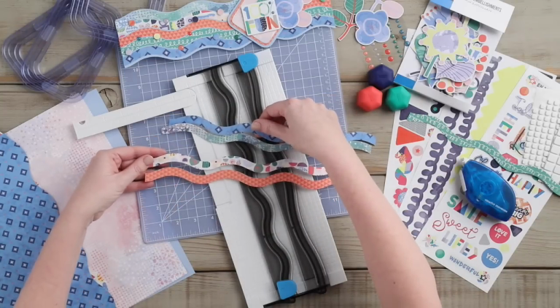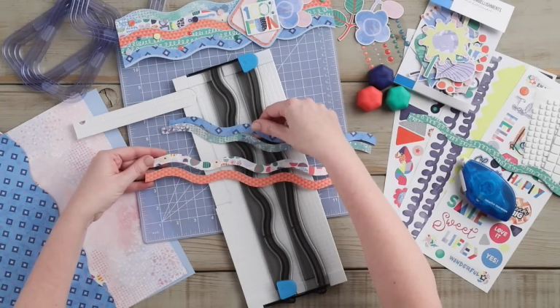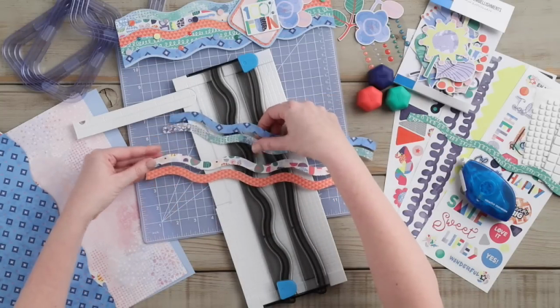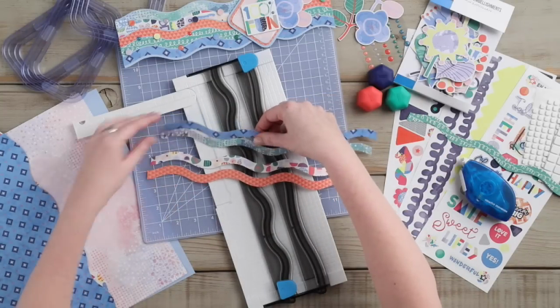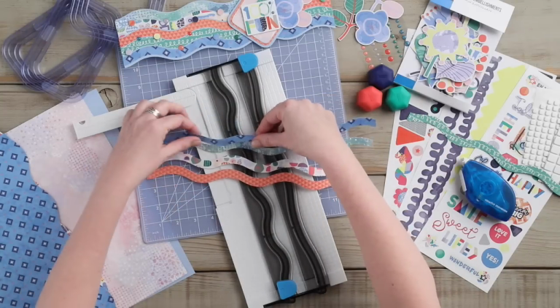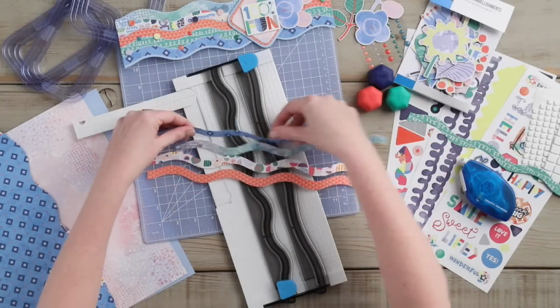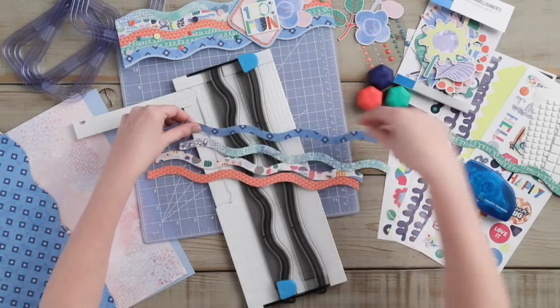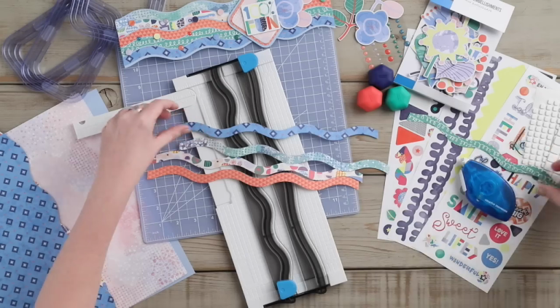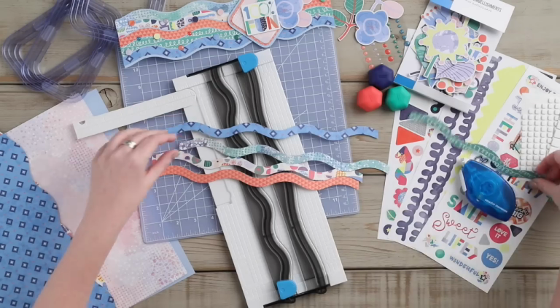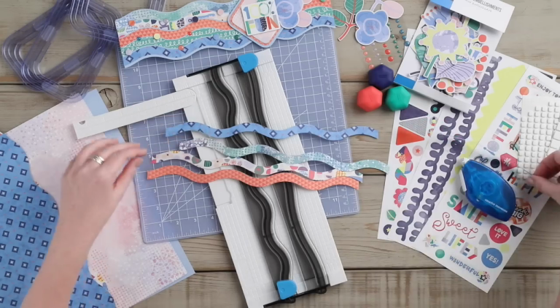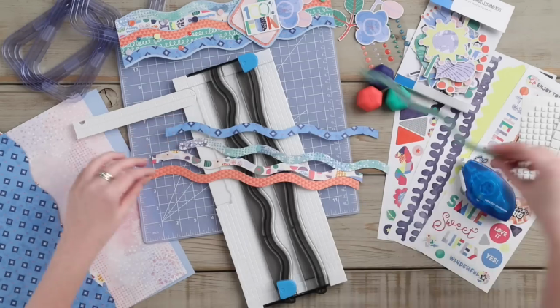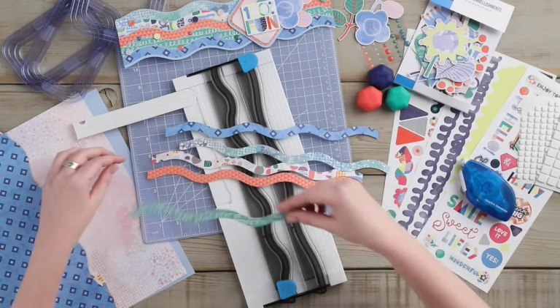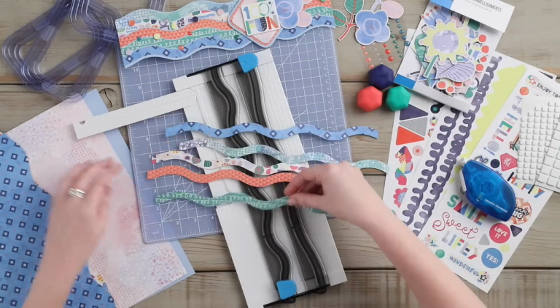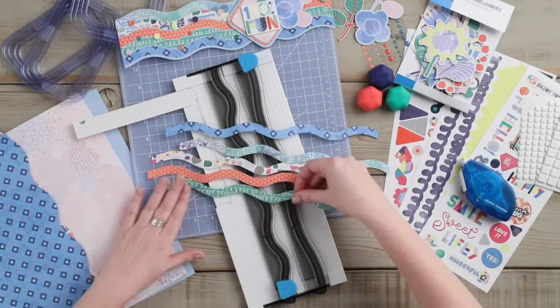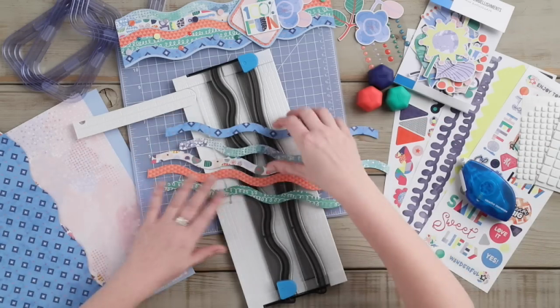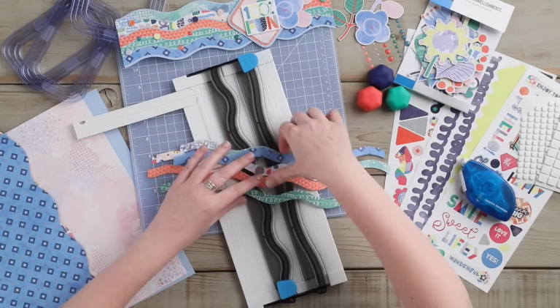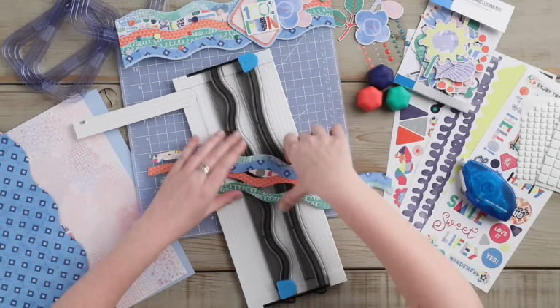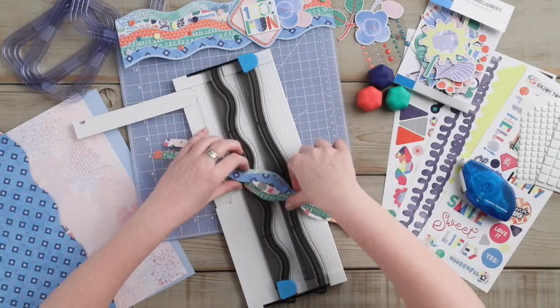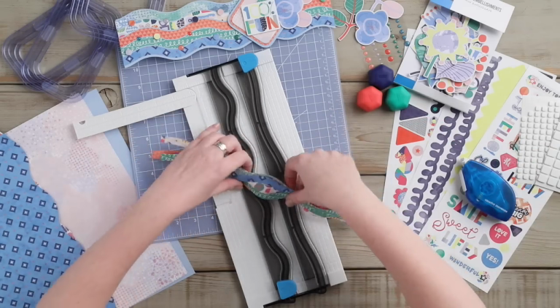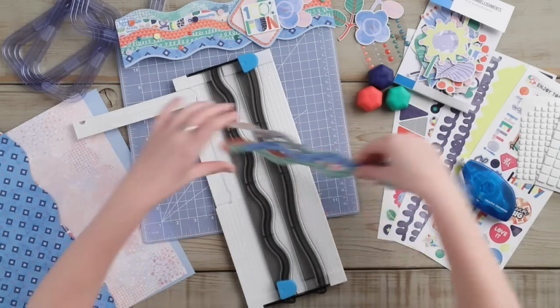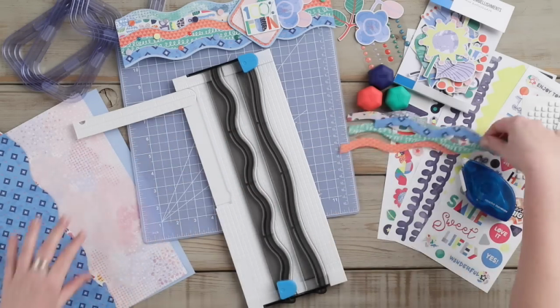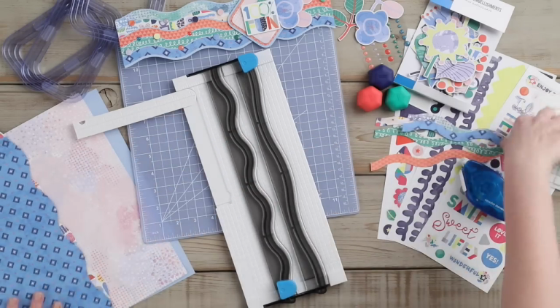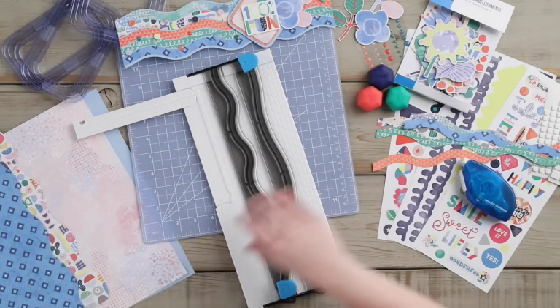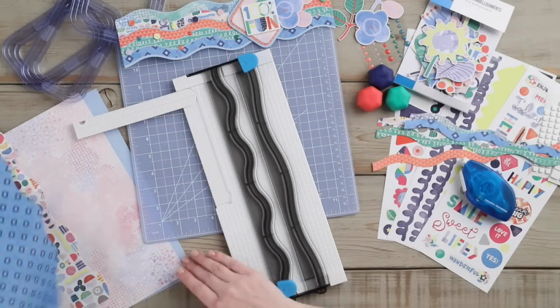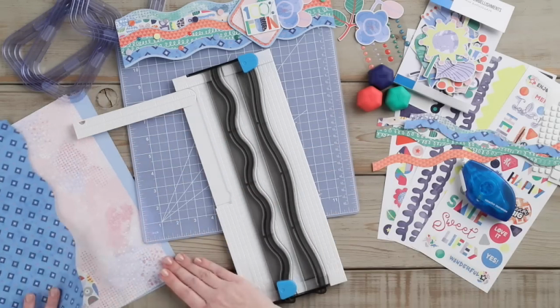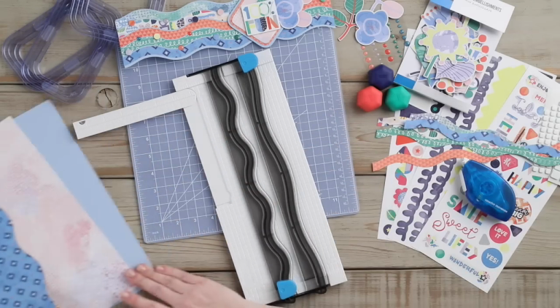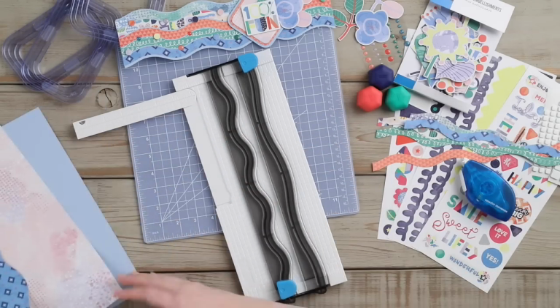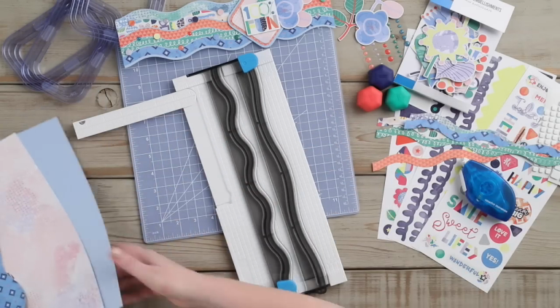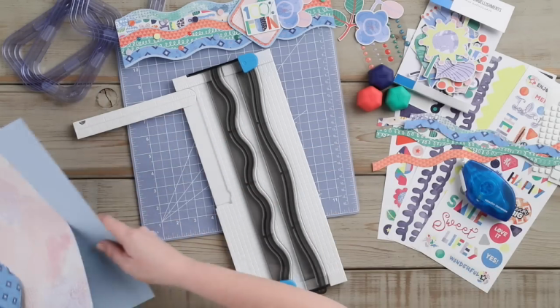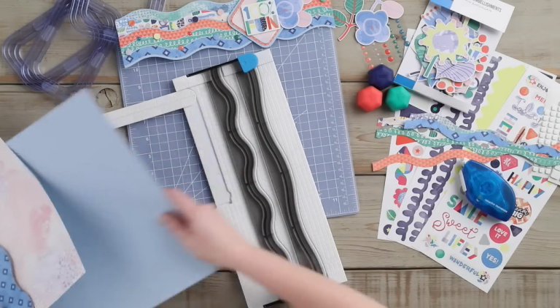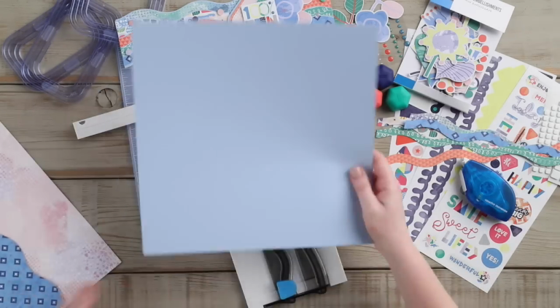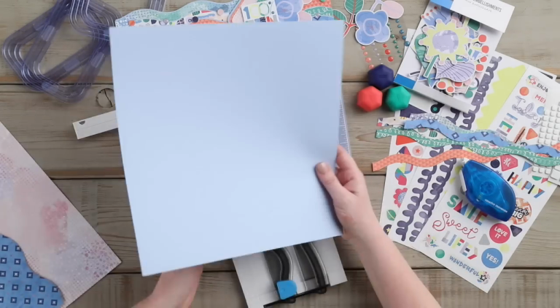When you are done, you should have five waves cut using the decorative trimmer.